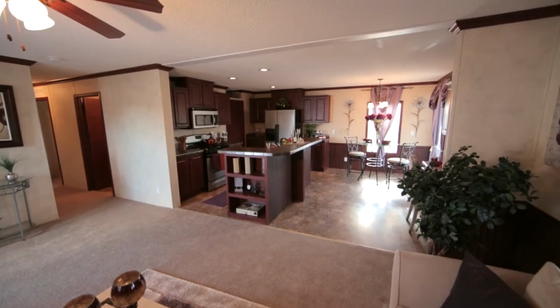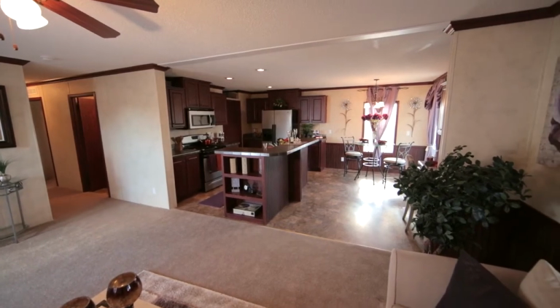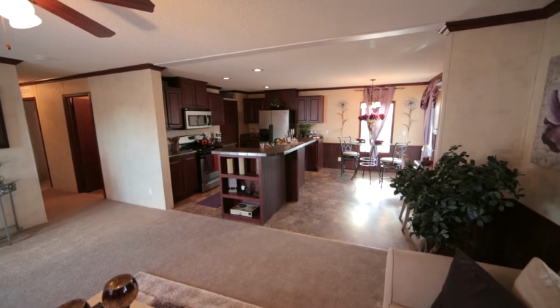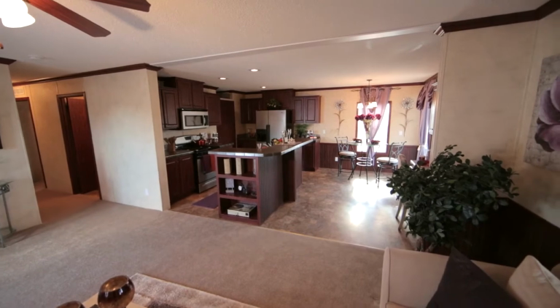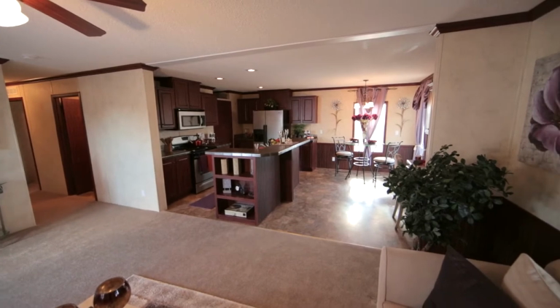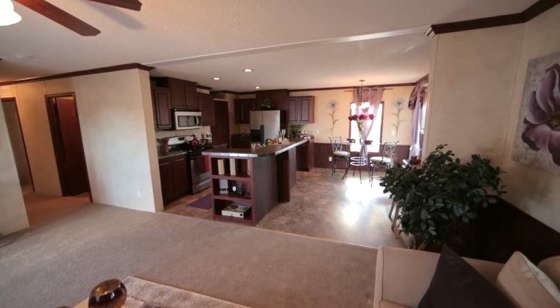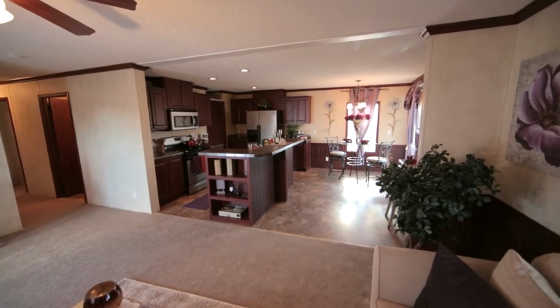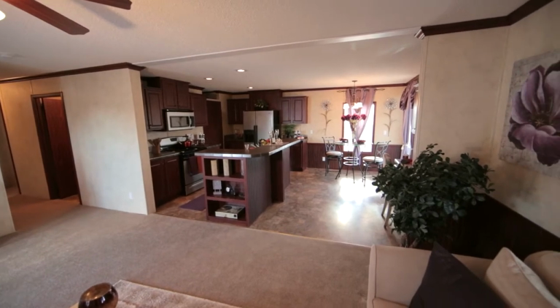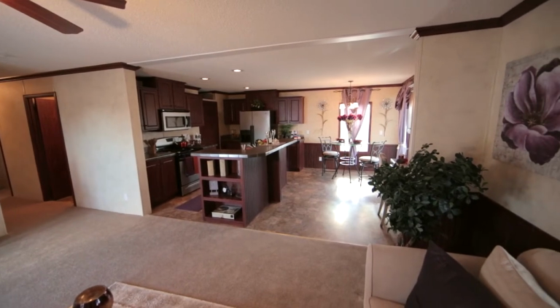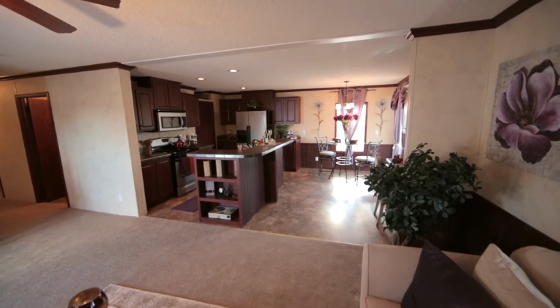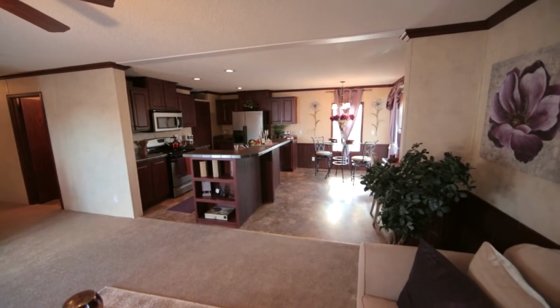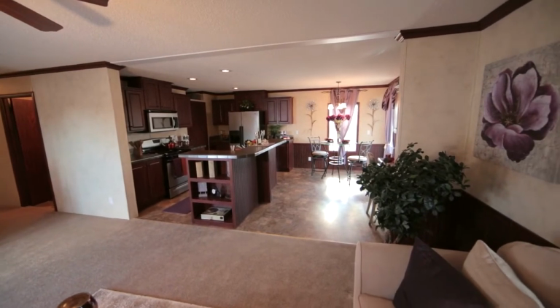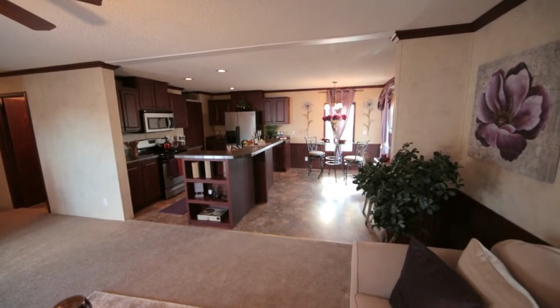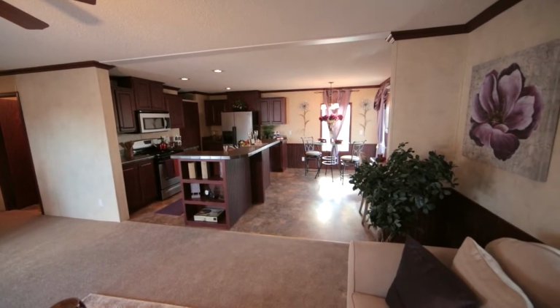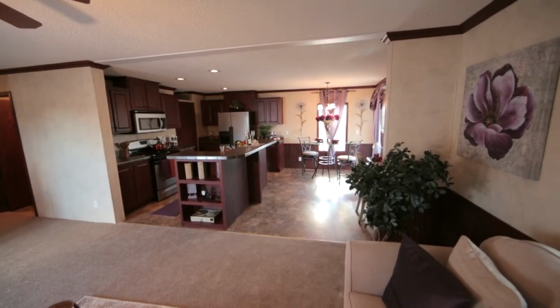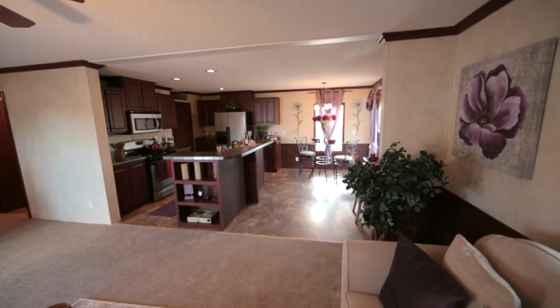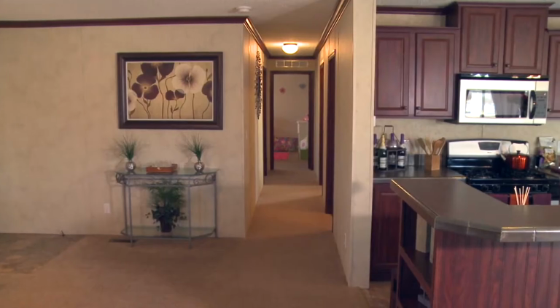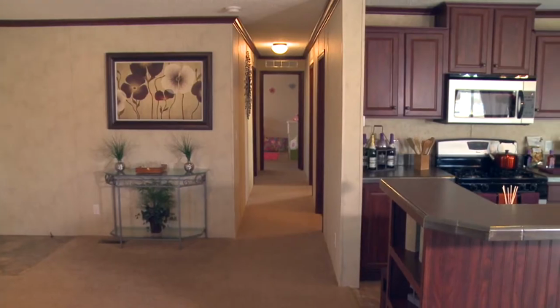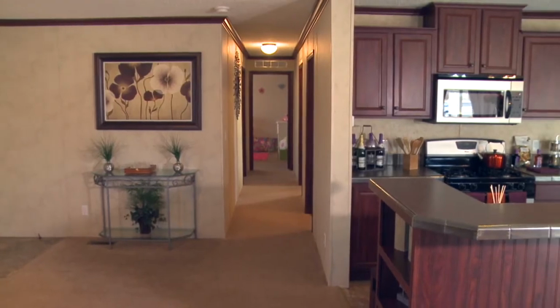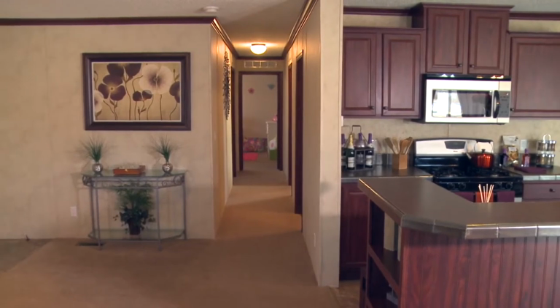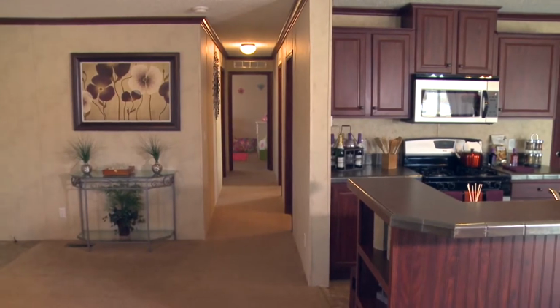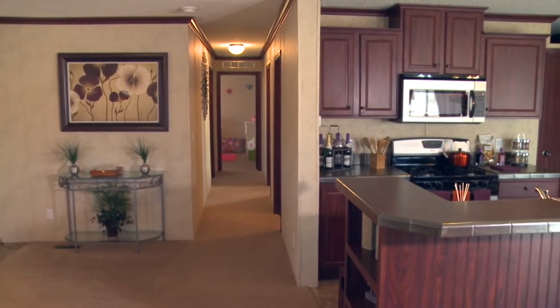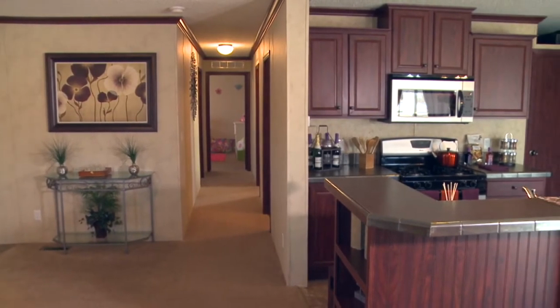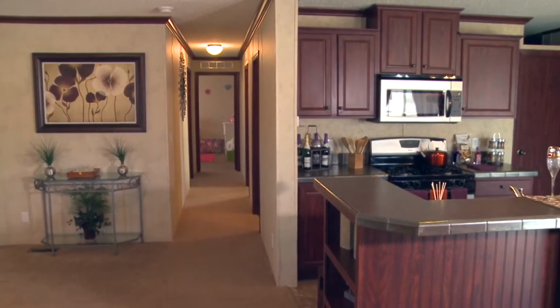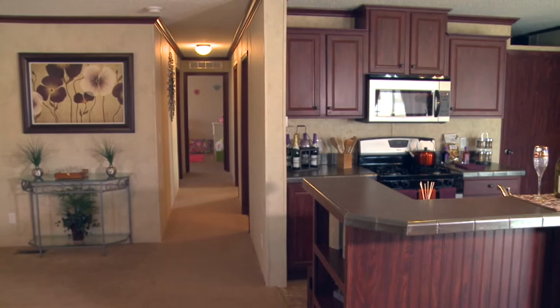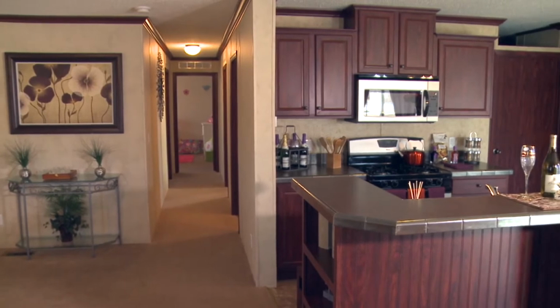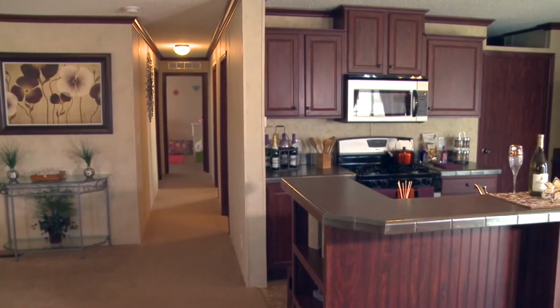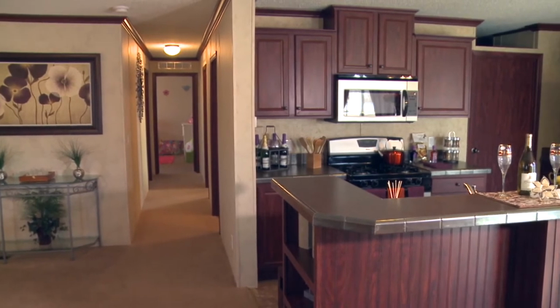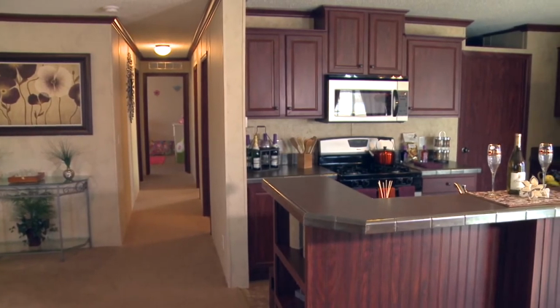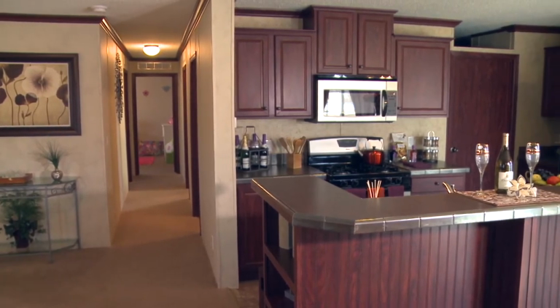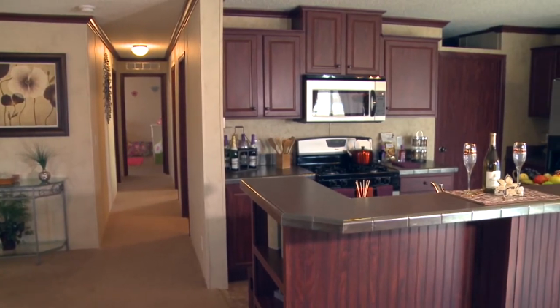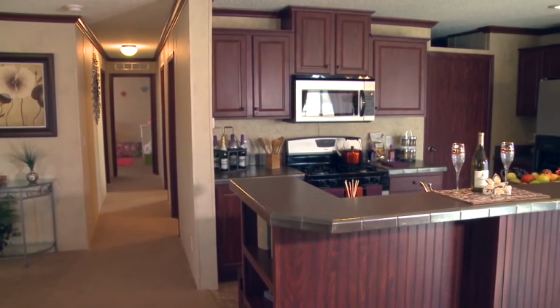The home that is being featured today is the Harrisburg, which is built by Adventure Homes as part of their Mojave series.